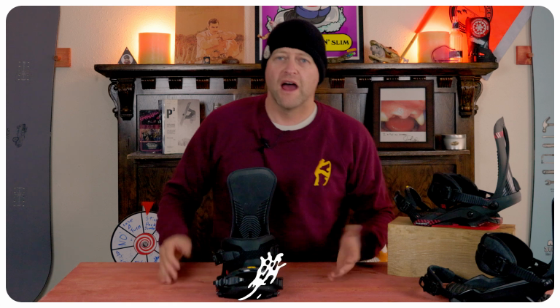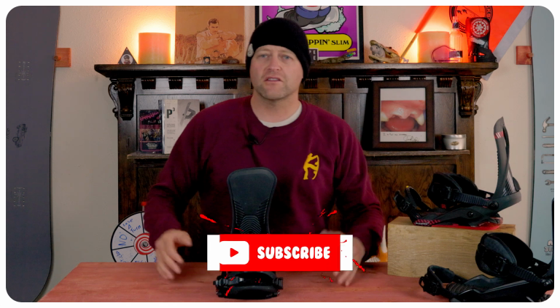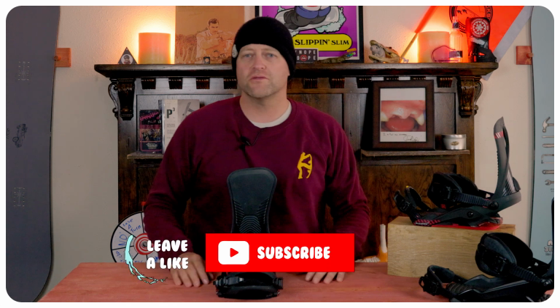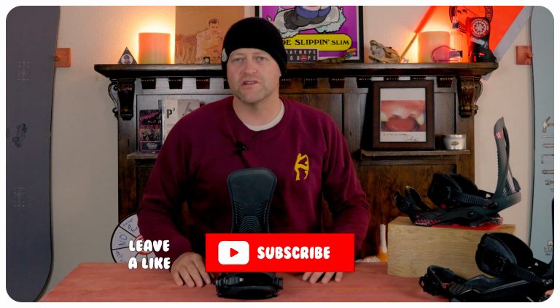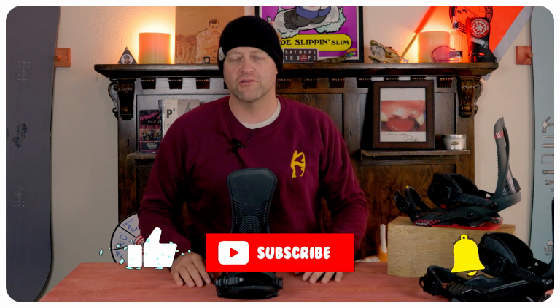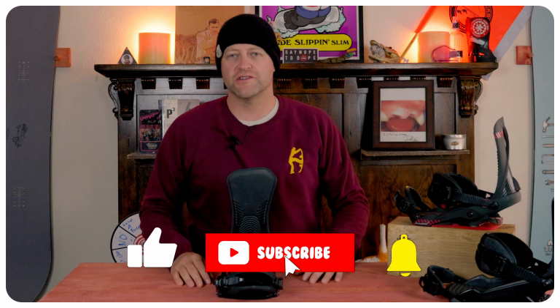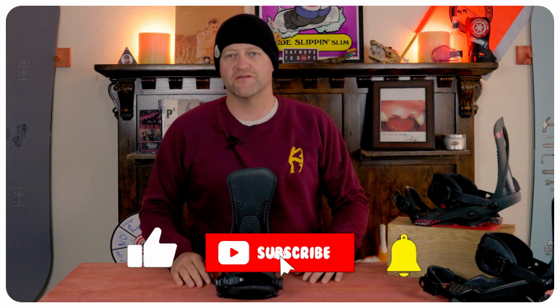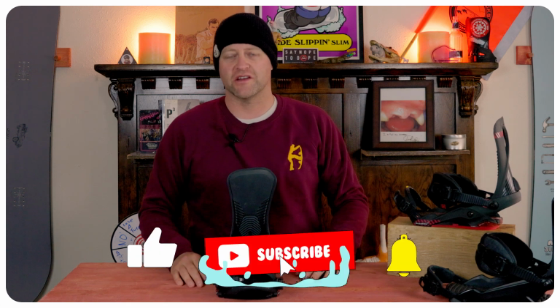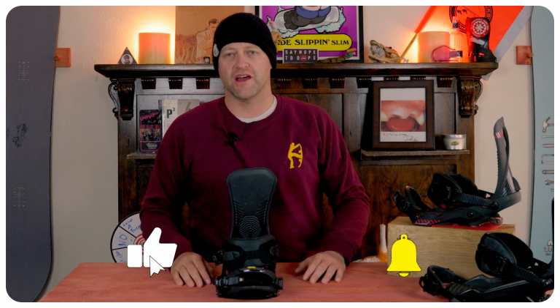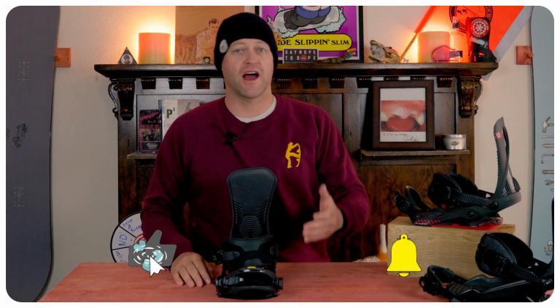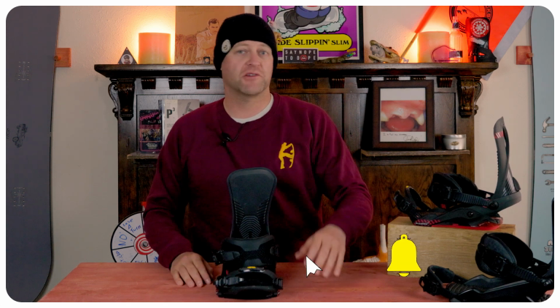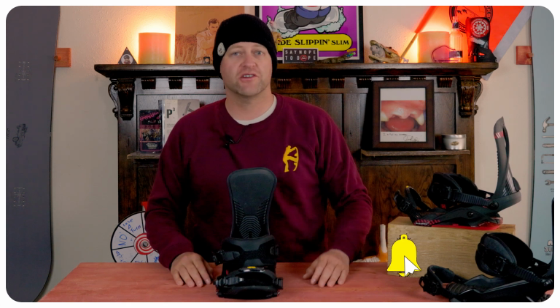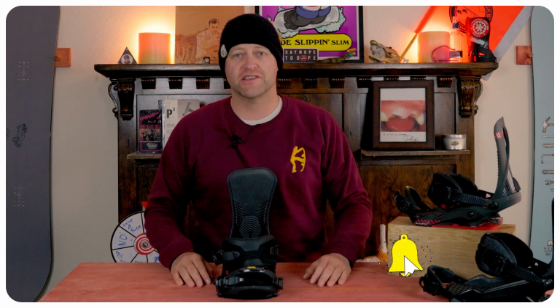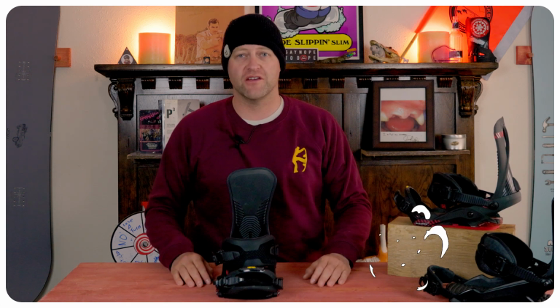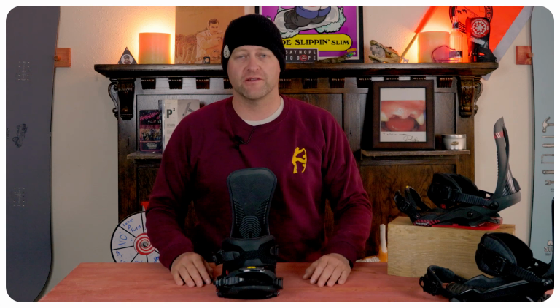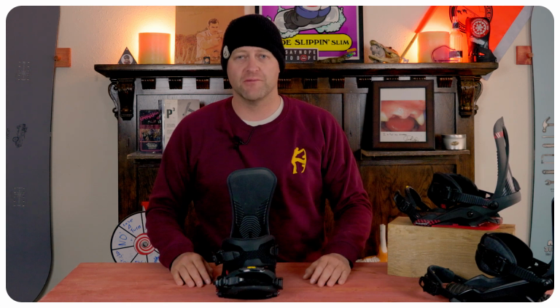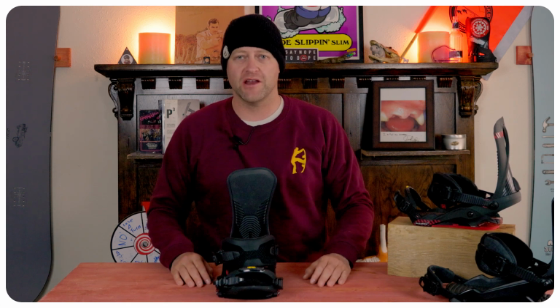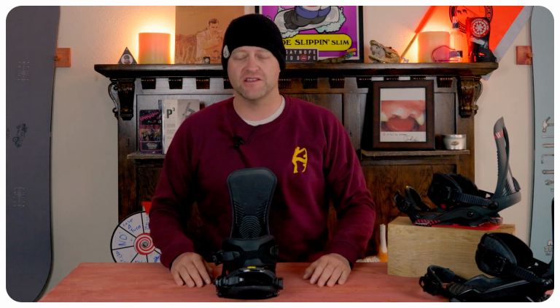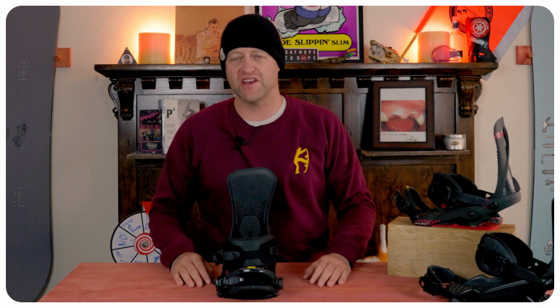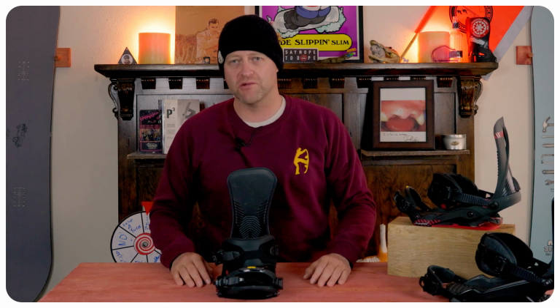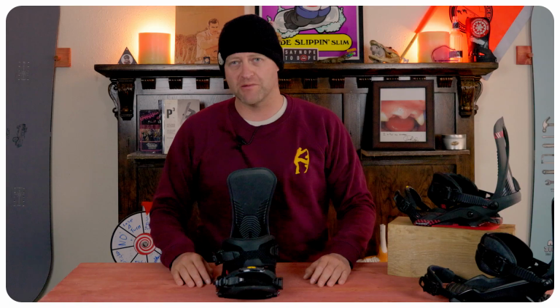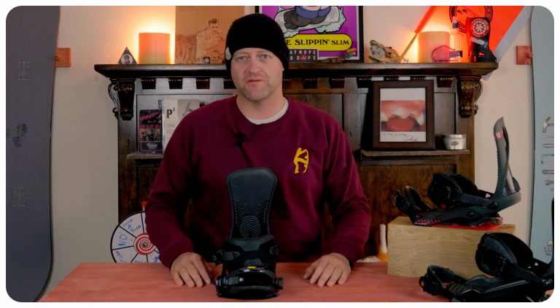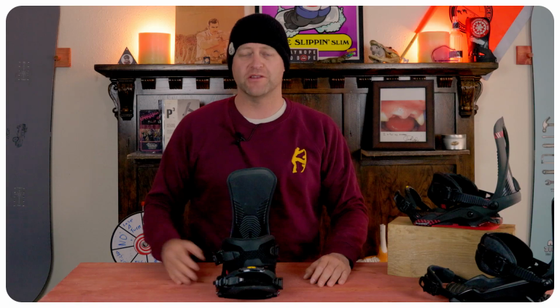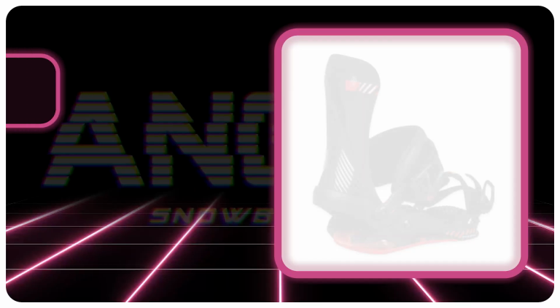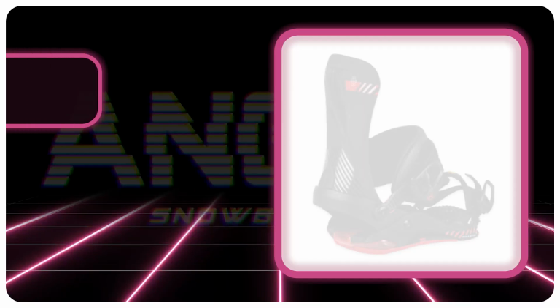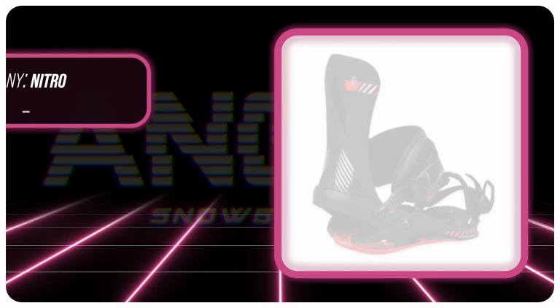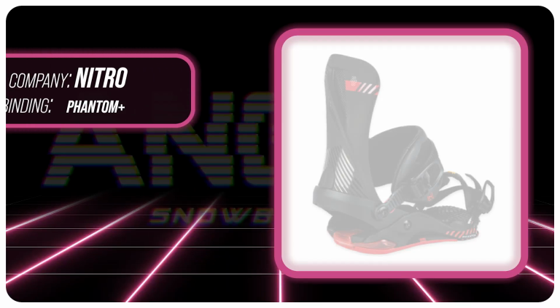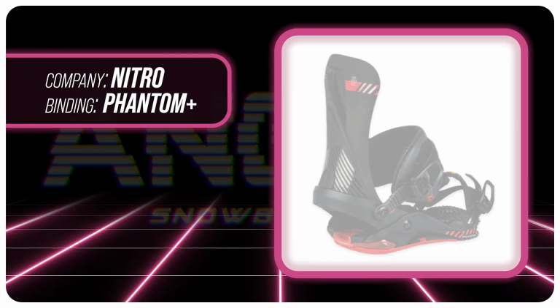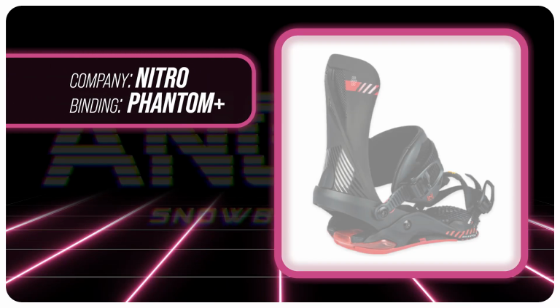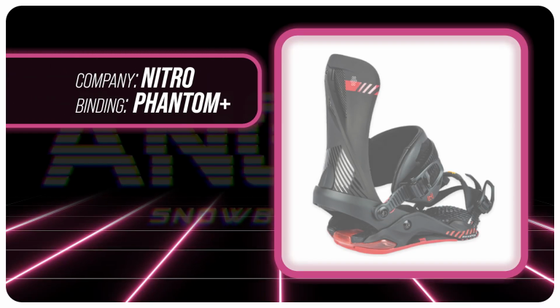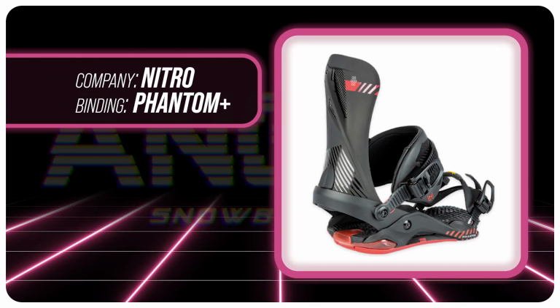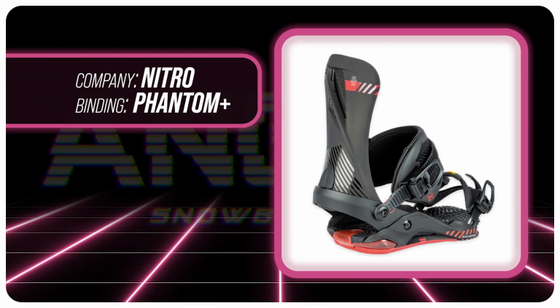Hello snowboarders of the internet. I'm your host, Averin Lefebvre, and in this video we're going to be reviewing the new Nitro Phantom Plus.